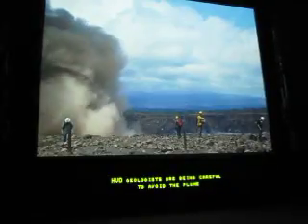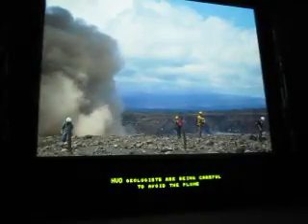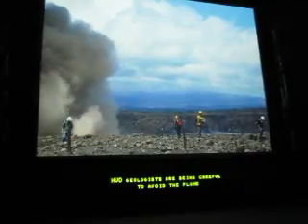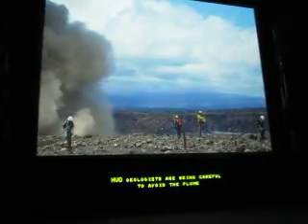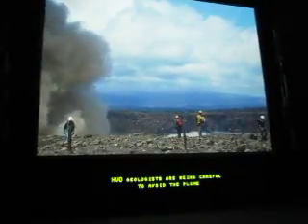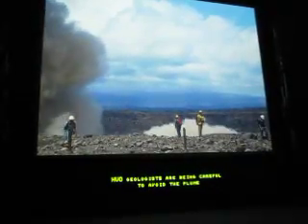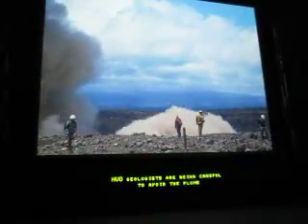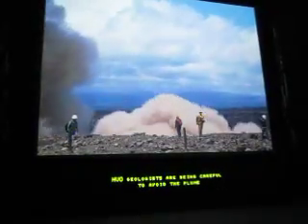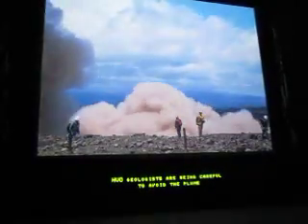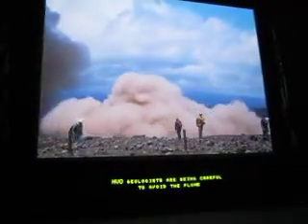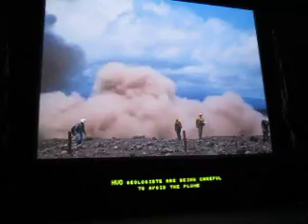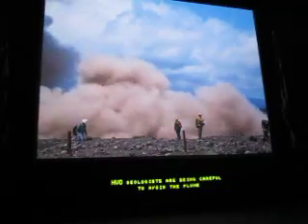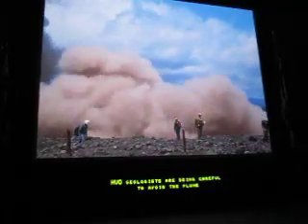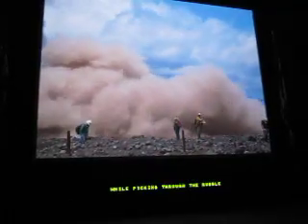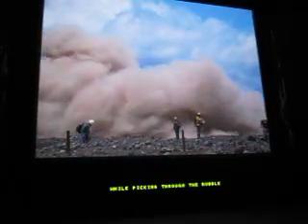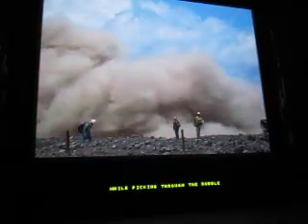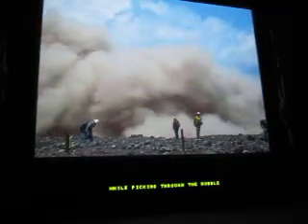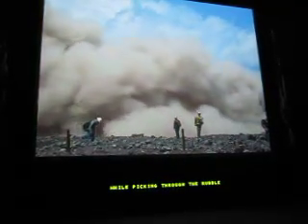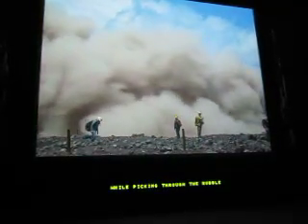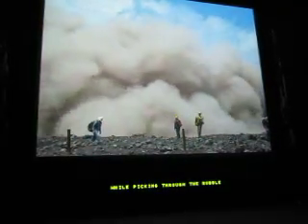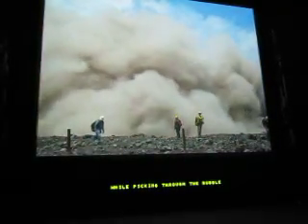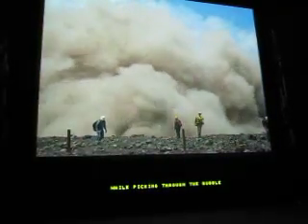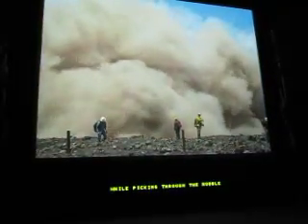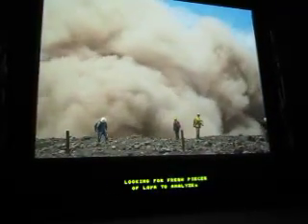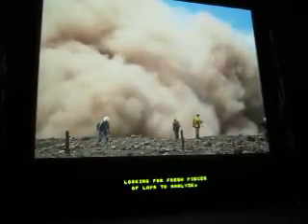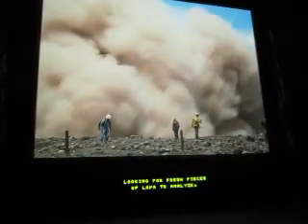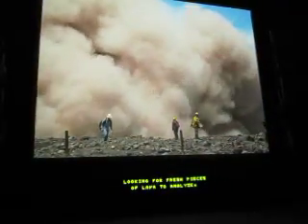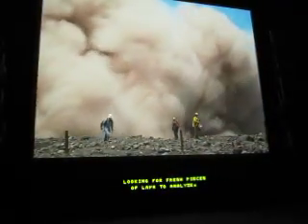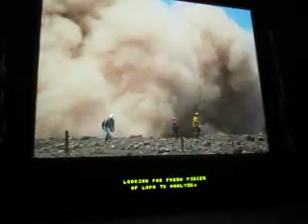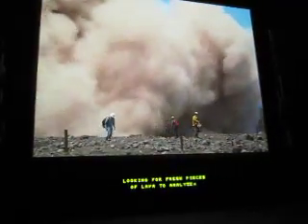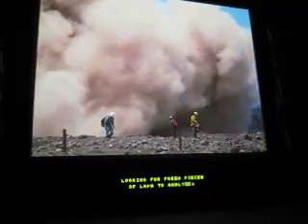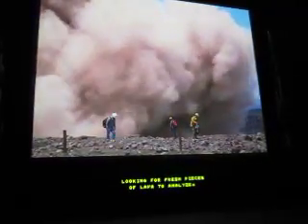HVO geologists are being careful to avoid the plume while picking through the rubble looking for fresh pieces of lava to analyze.